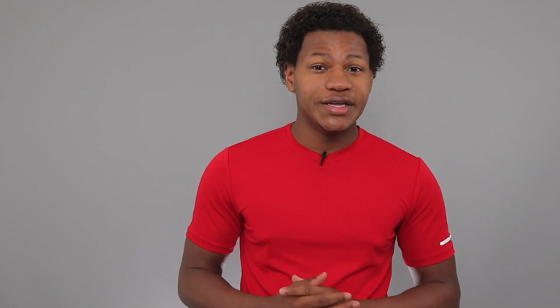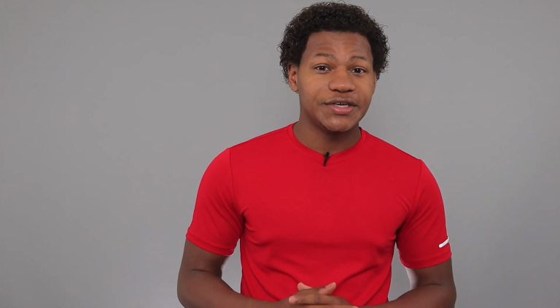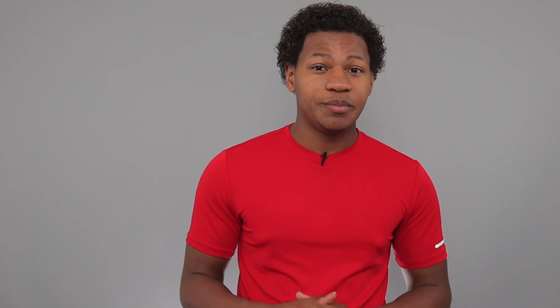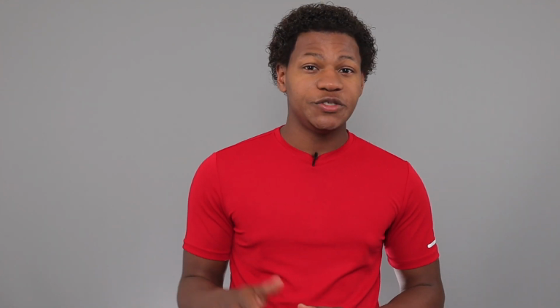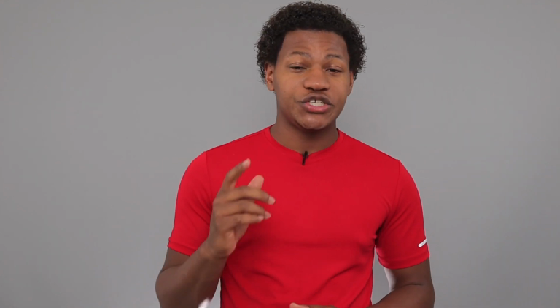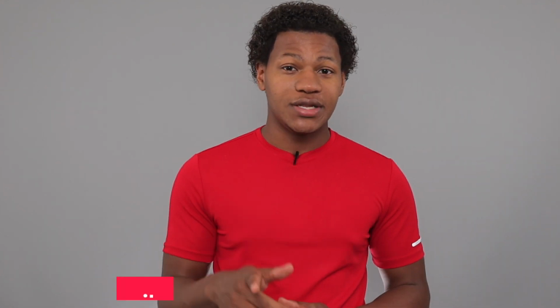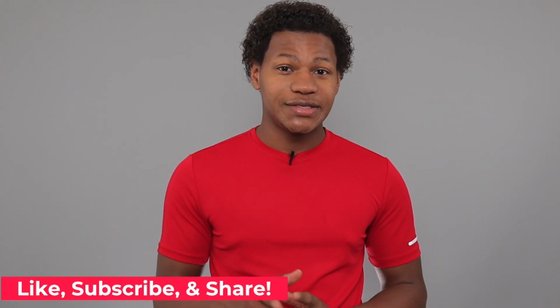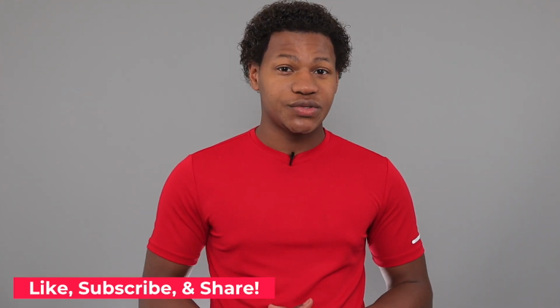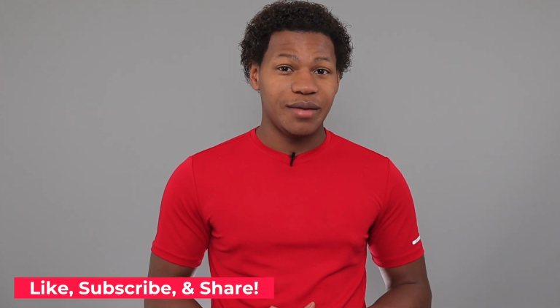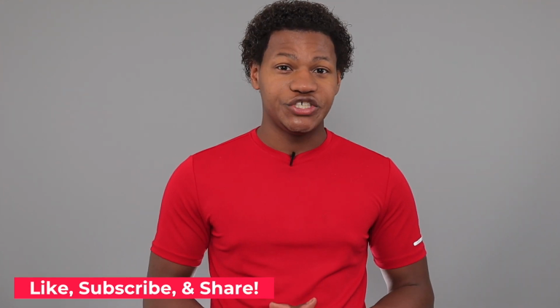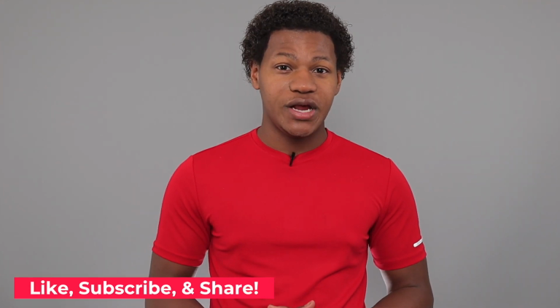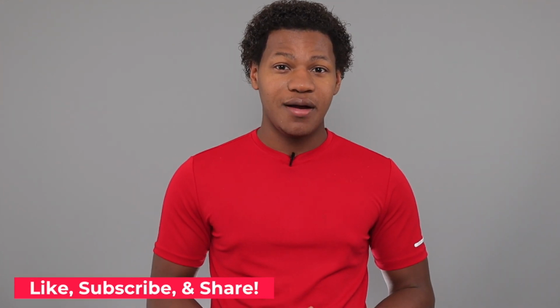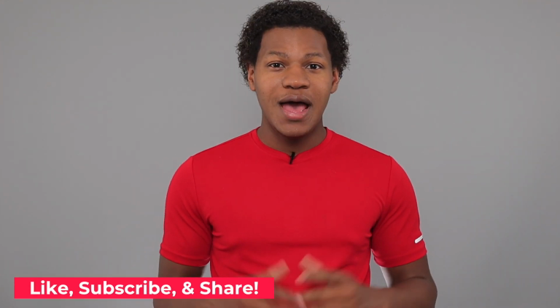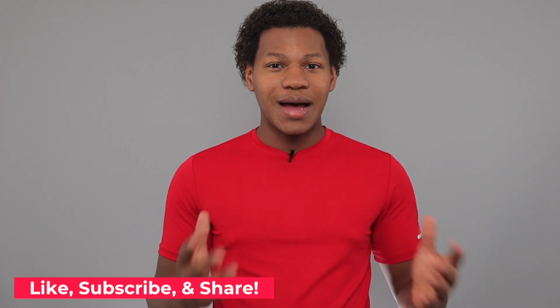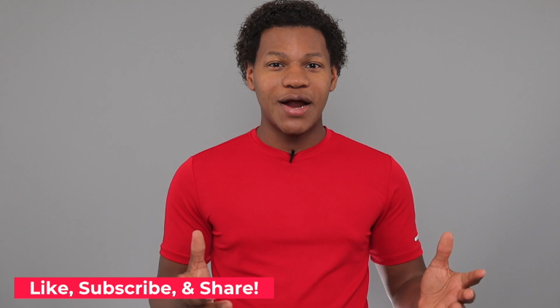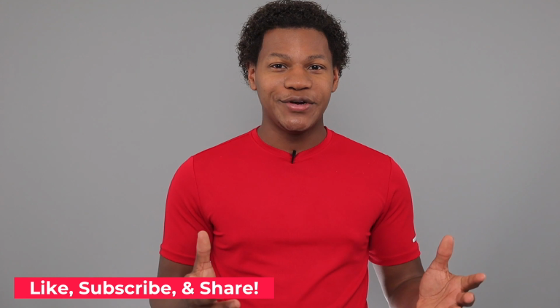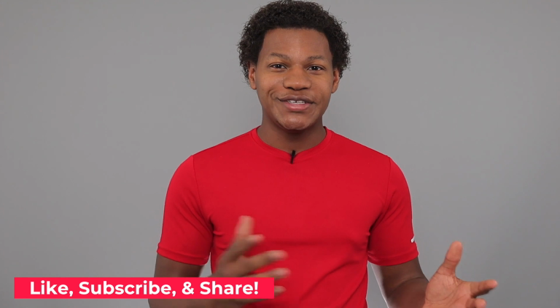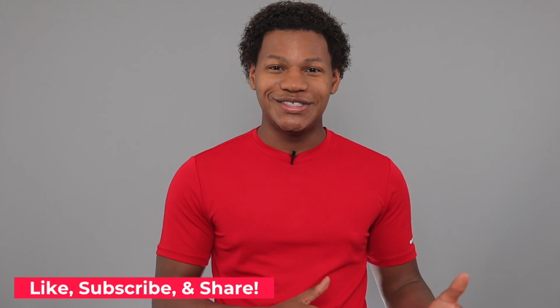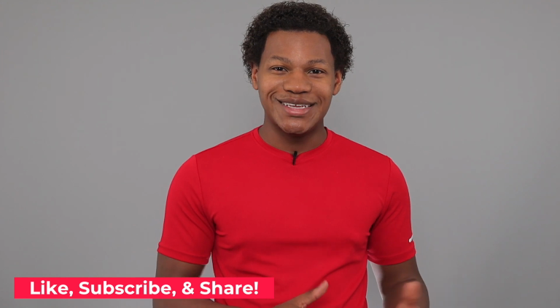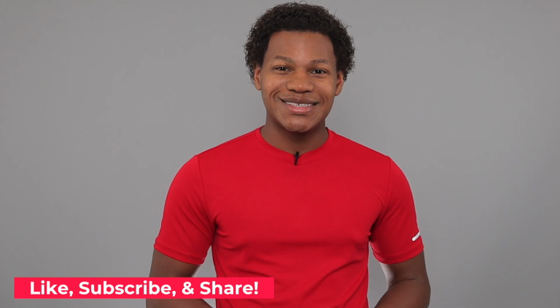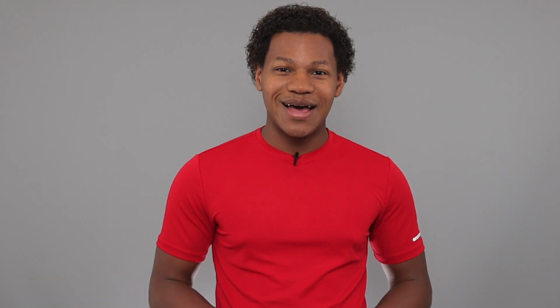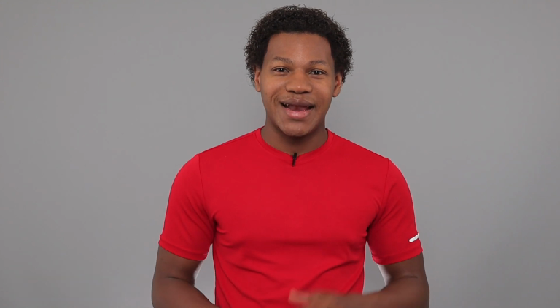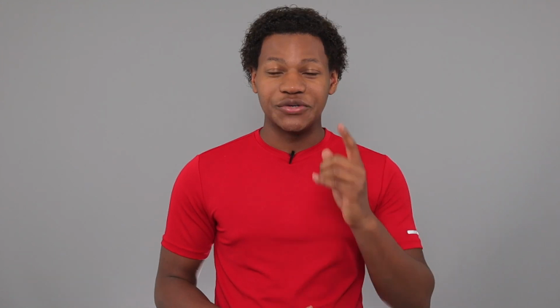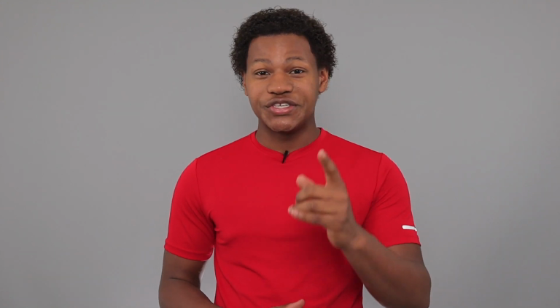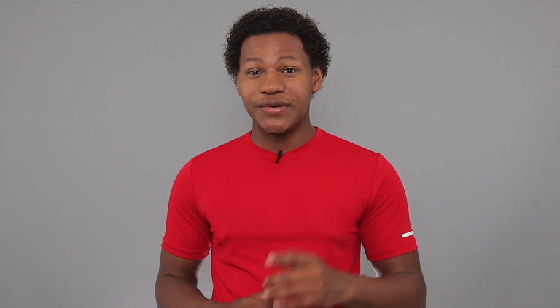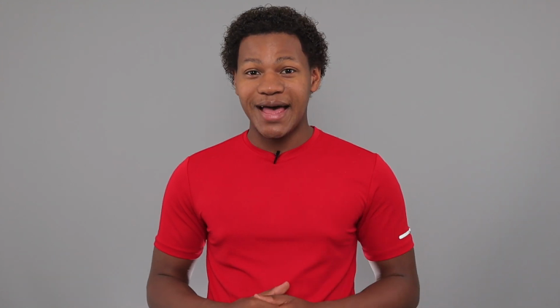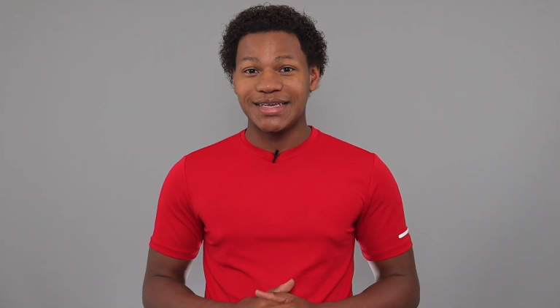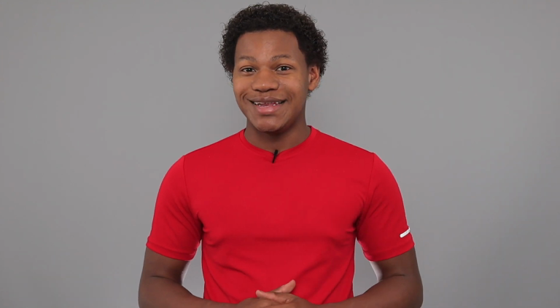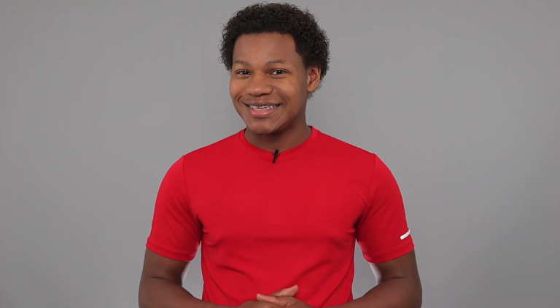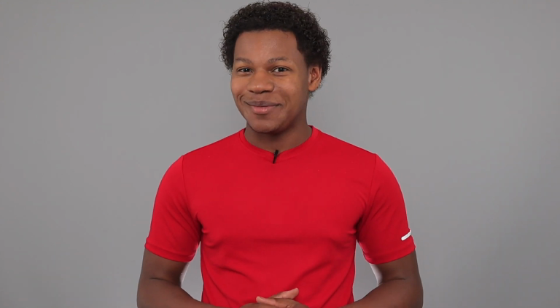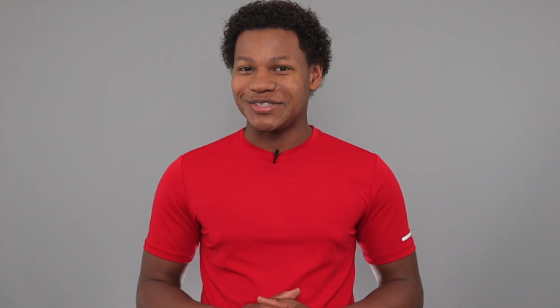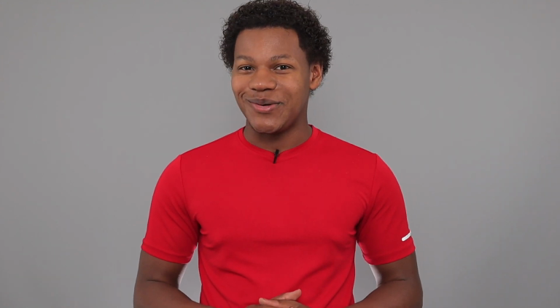And guys, that's today's video. I hope you enjoyed it — if you did, please be sure to like, subscribe, and share. I'm Robert, this is Gents Style, and I'll see you guys in the next episode.